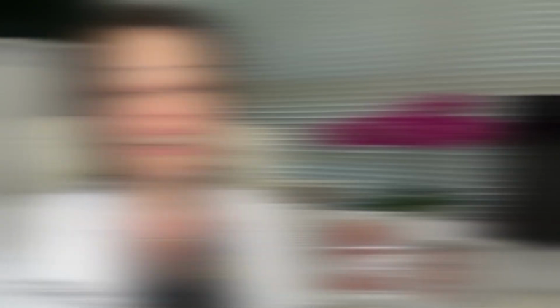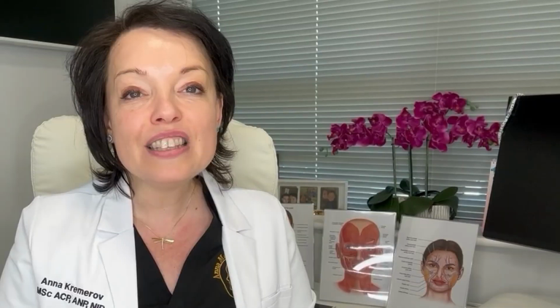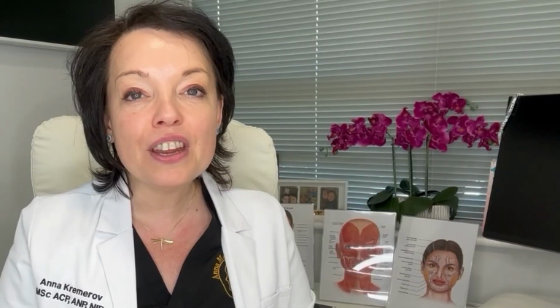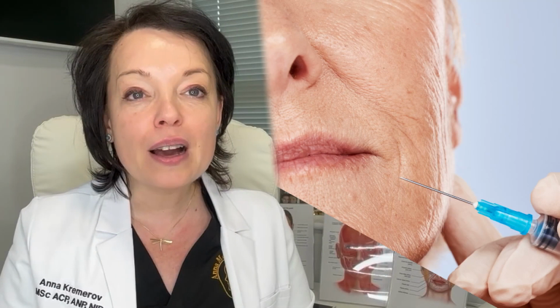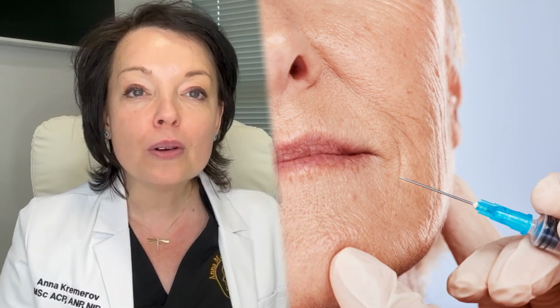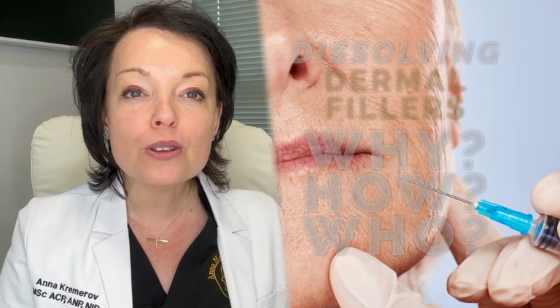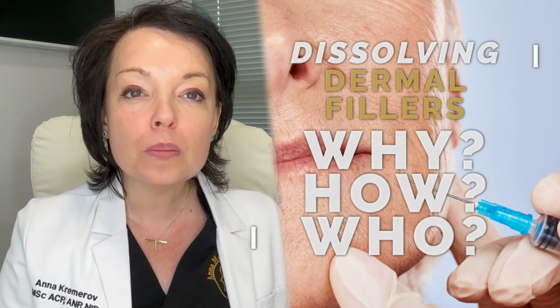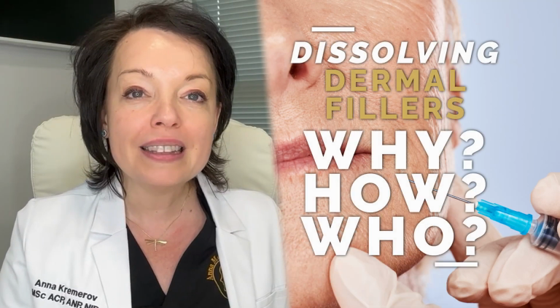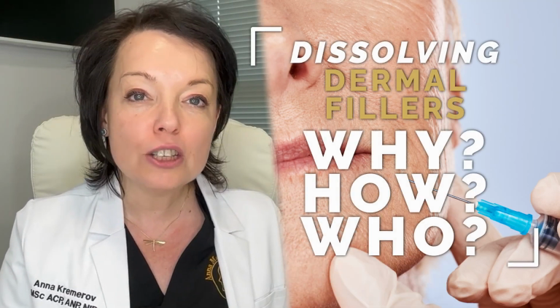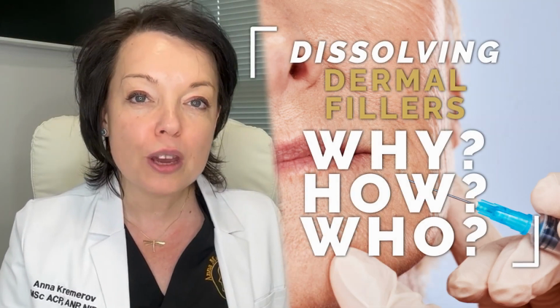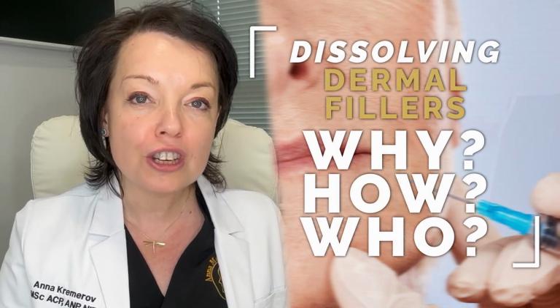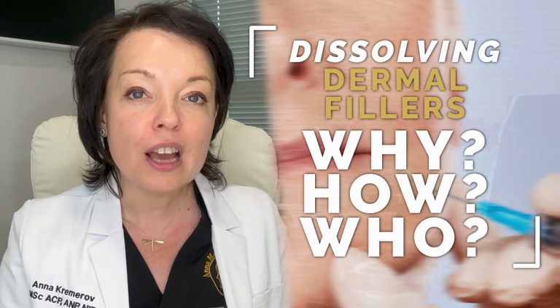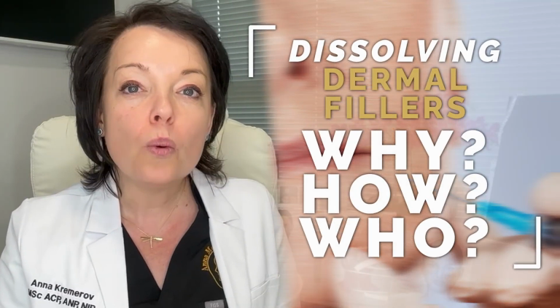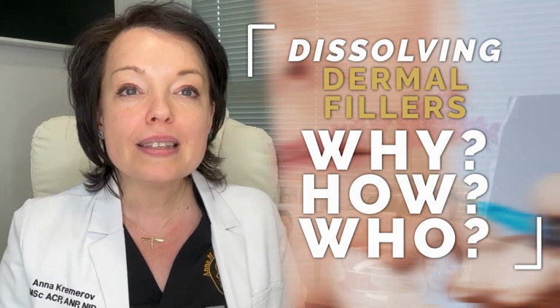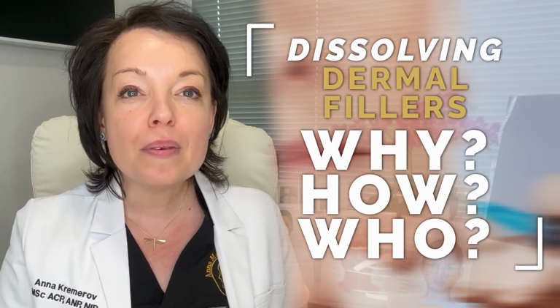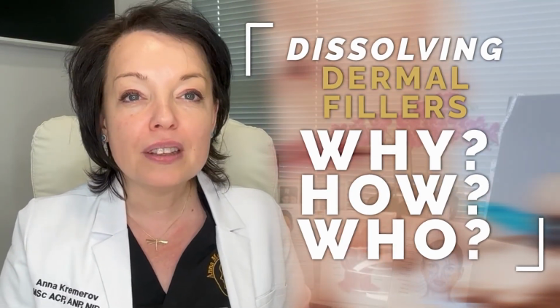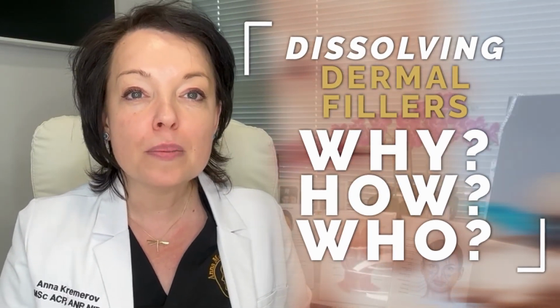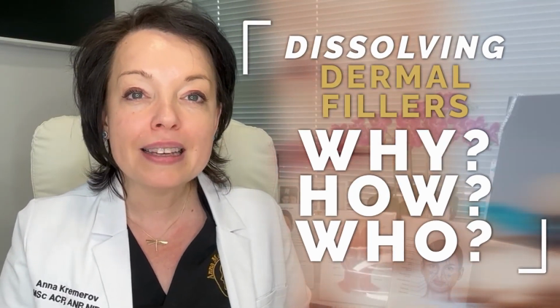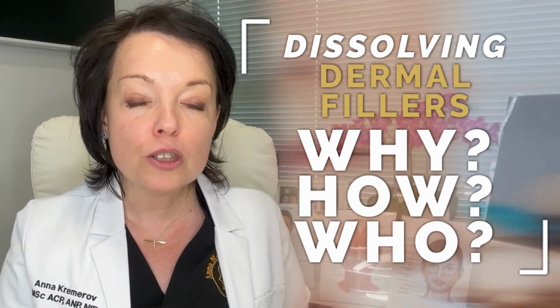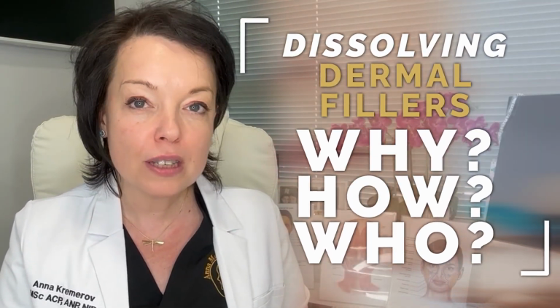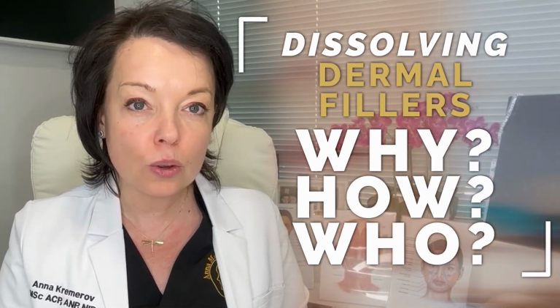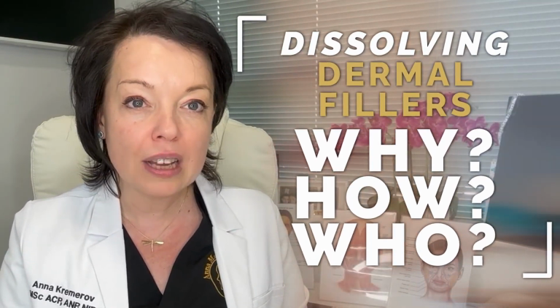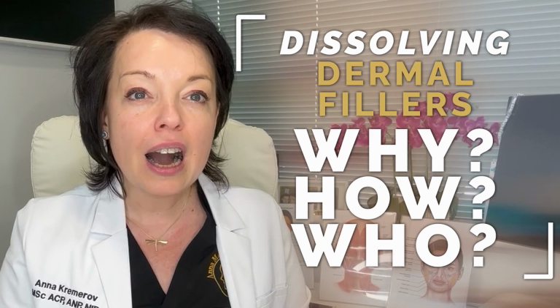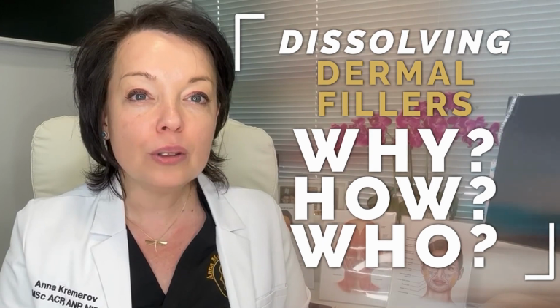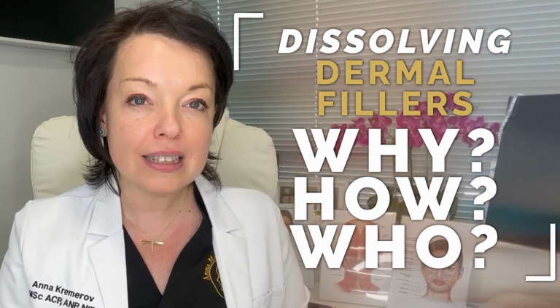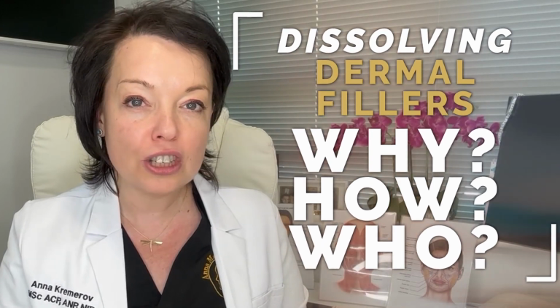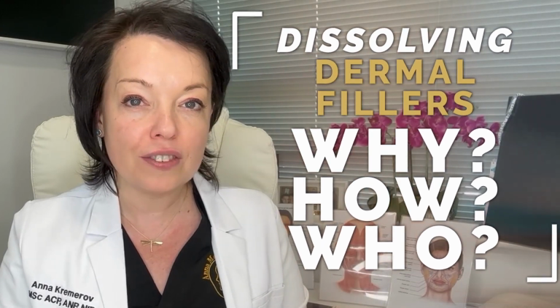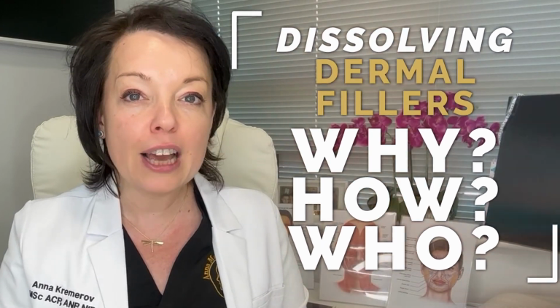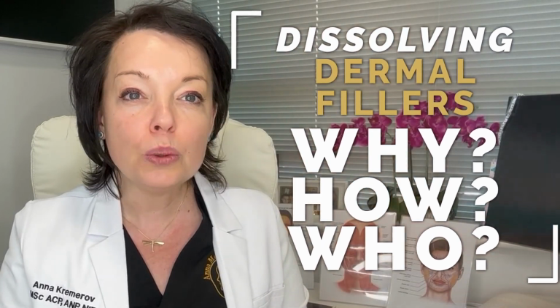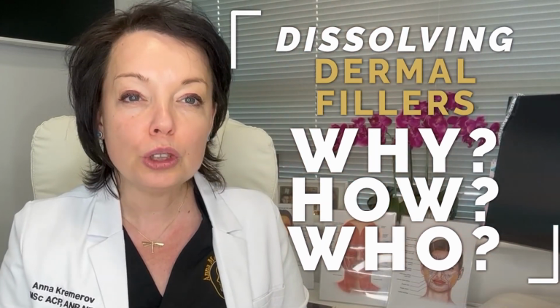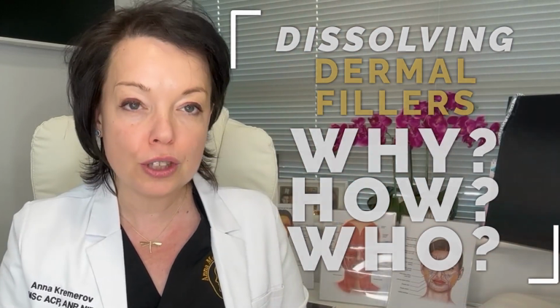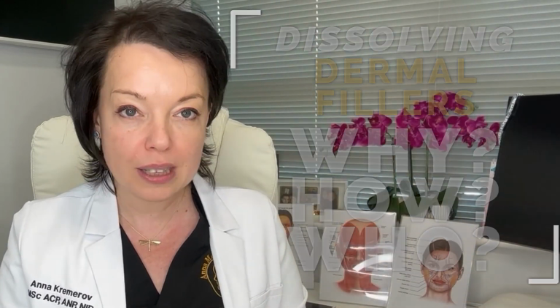In this video I'm going to explain the situation where dermal fillers might need to be dissolved, how this is achieved and who should do it.